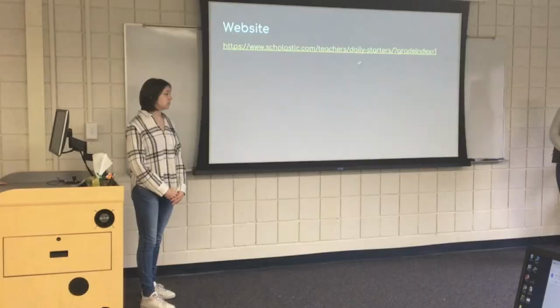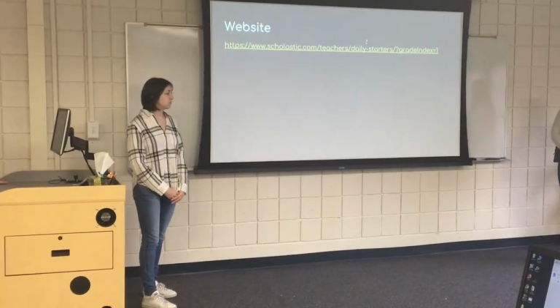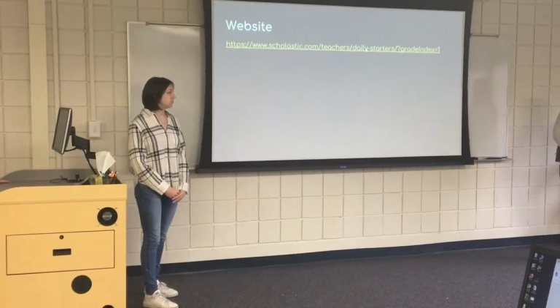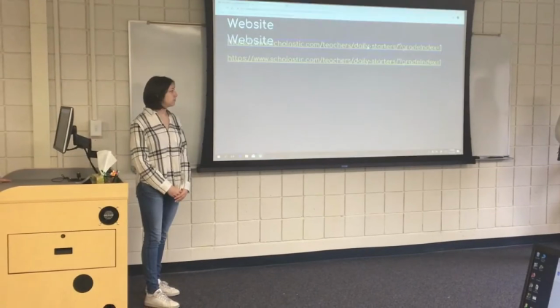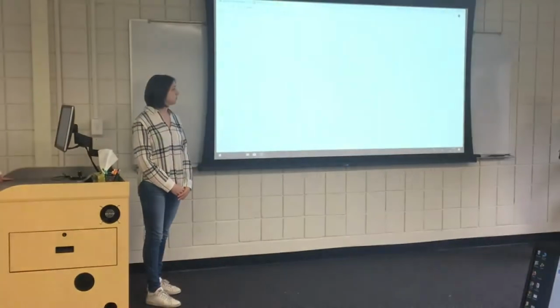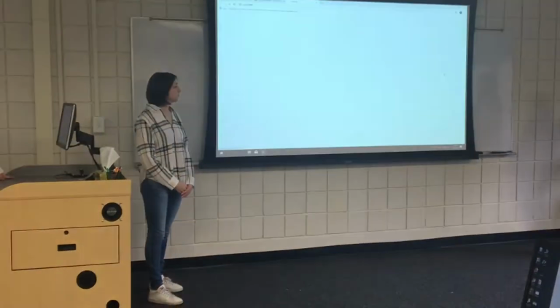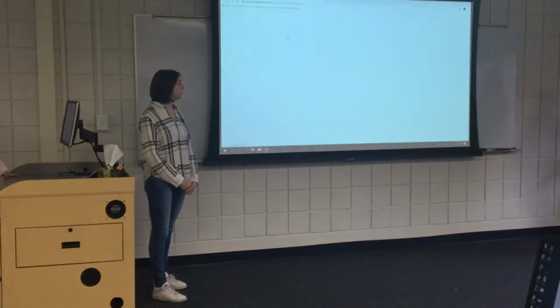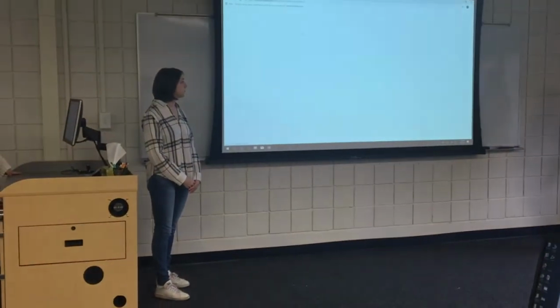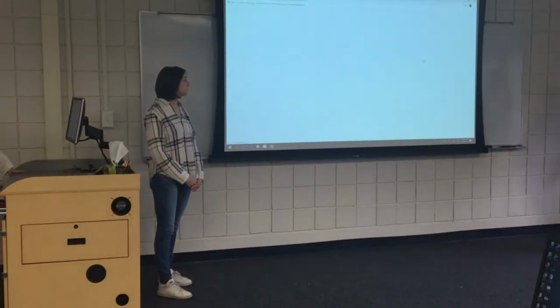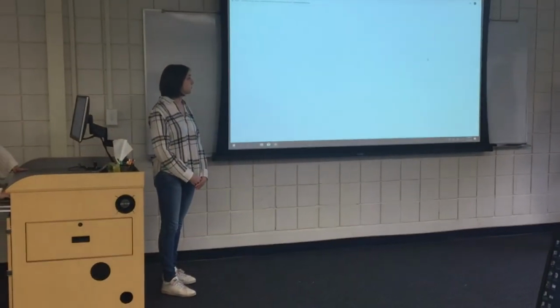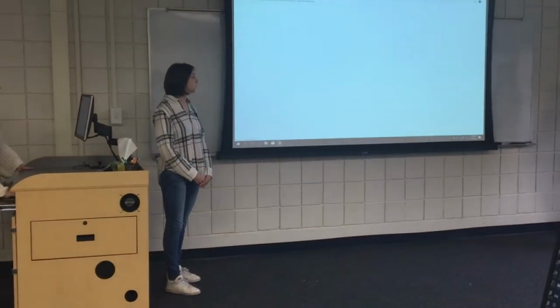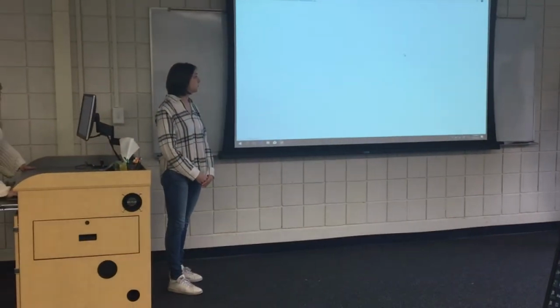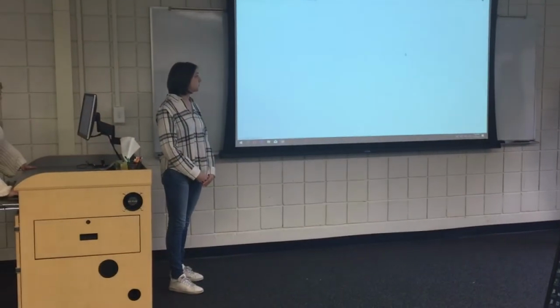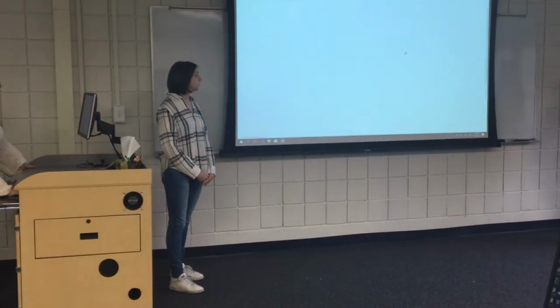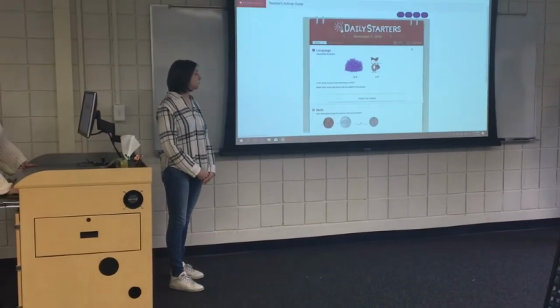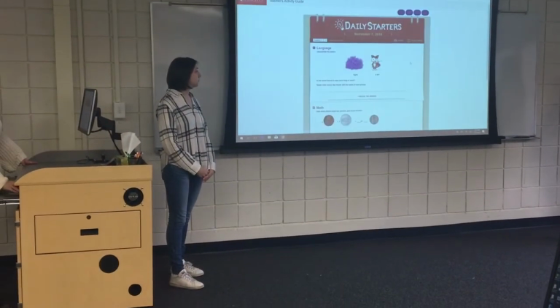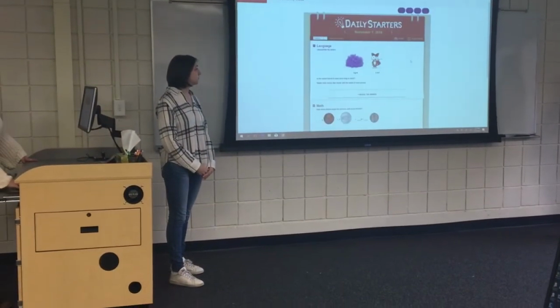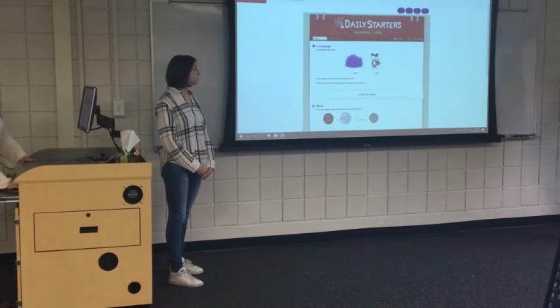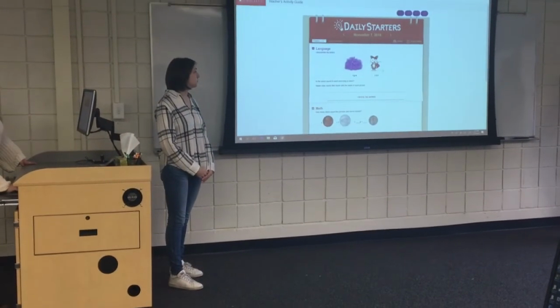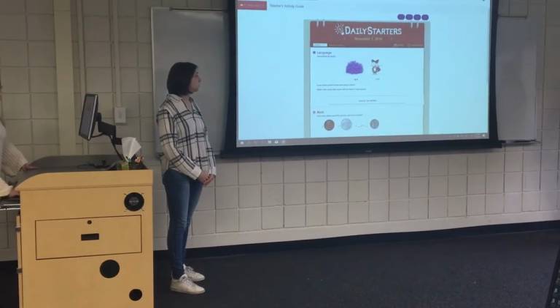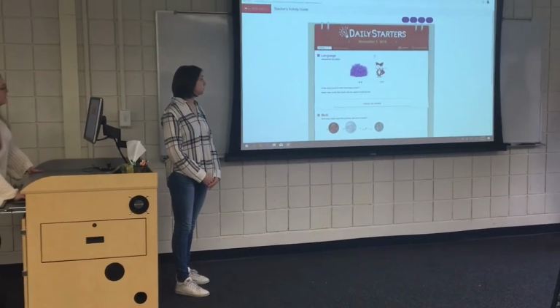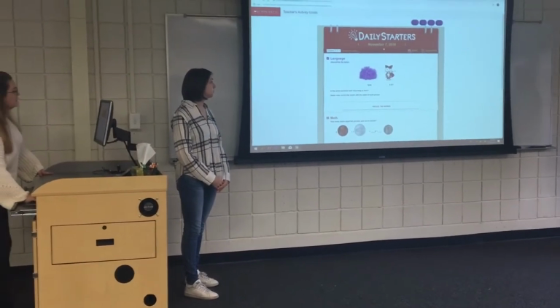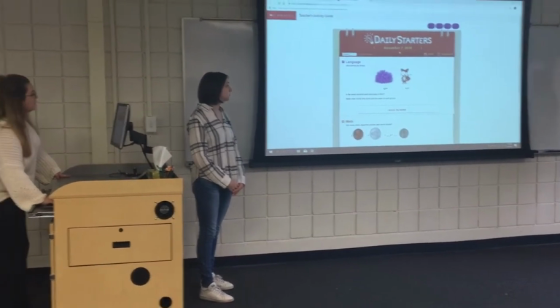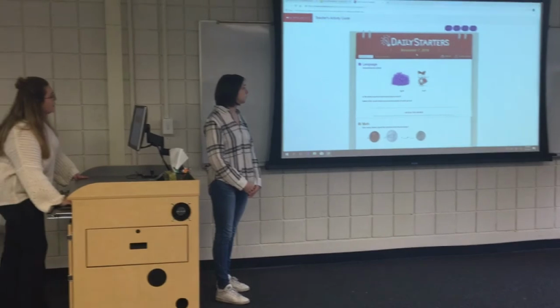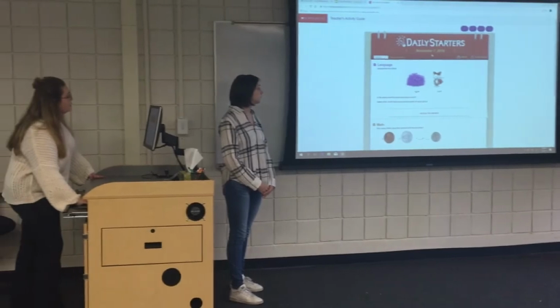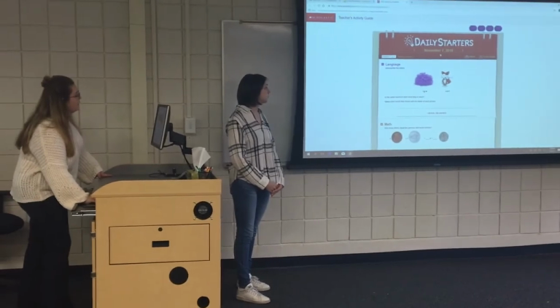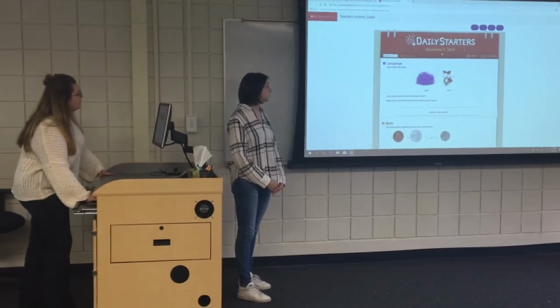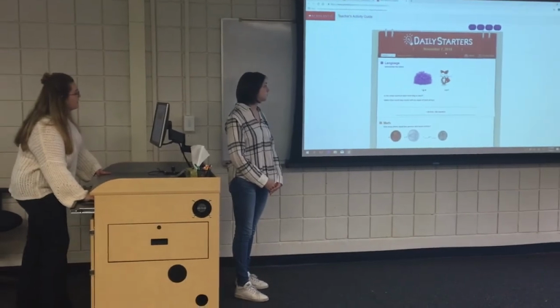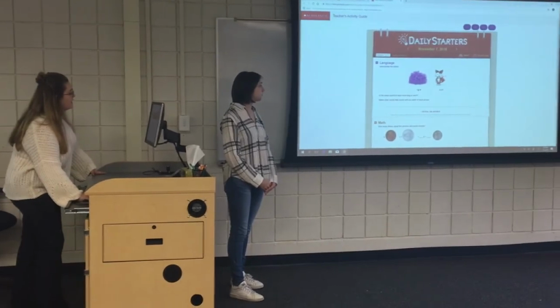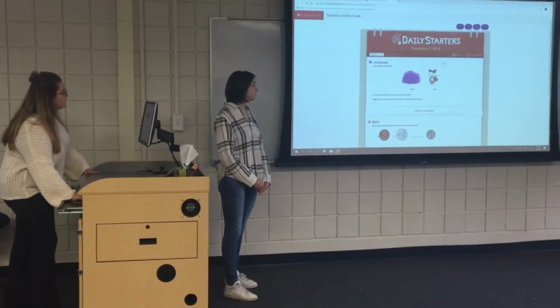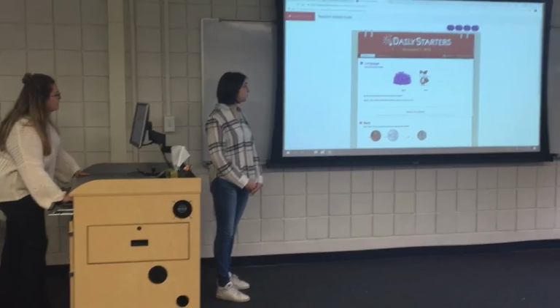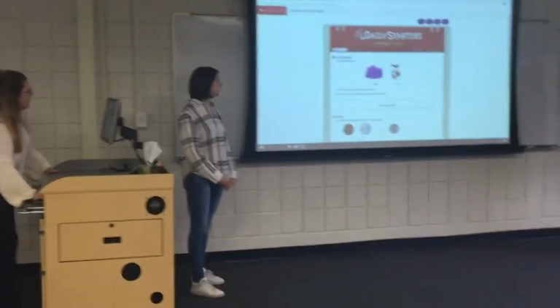This is what the website looks like. It does change every day, so this is the November 7th, 2018 one.